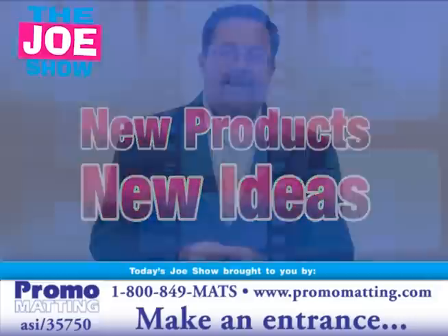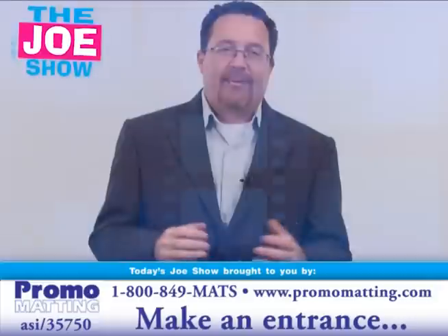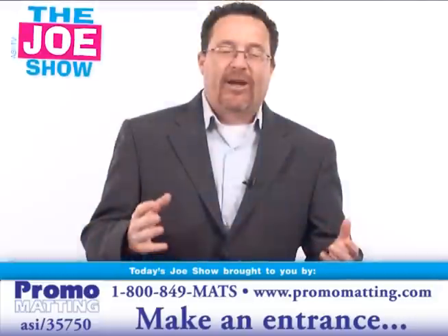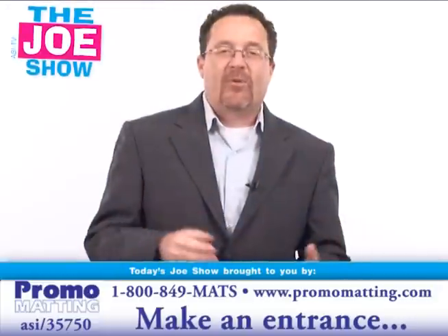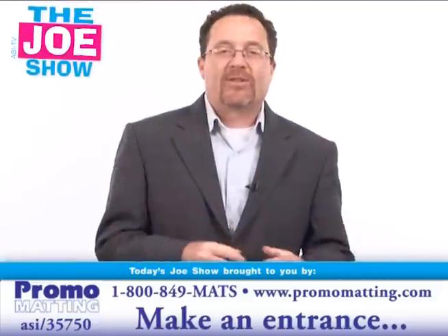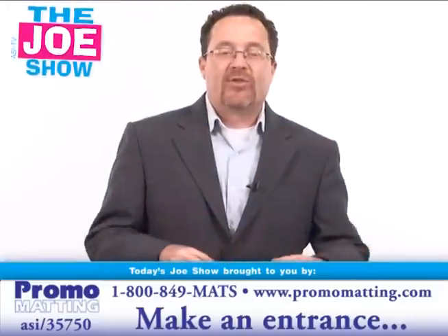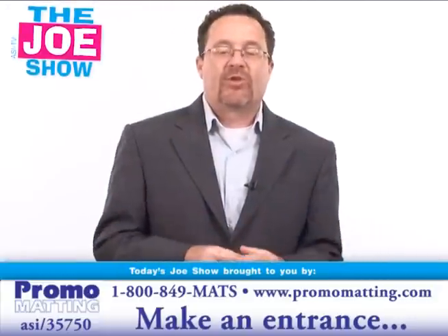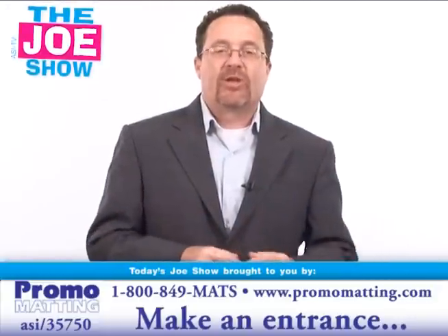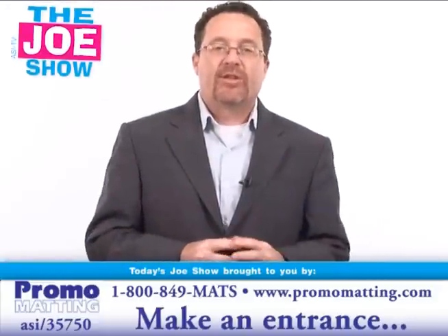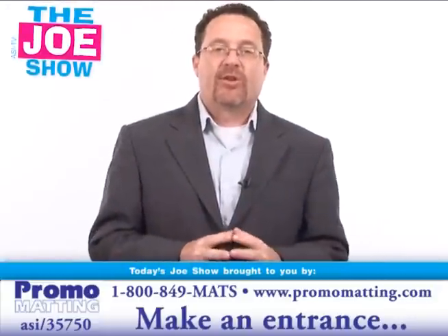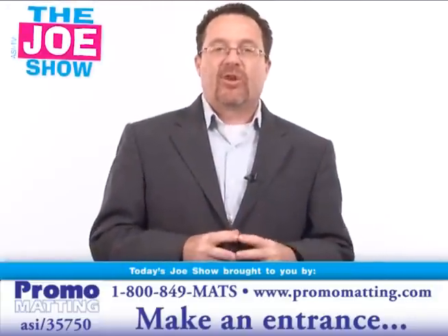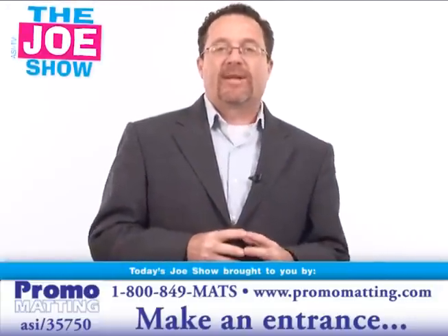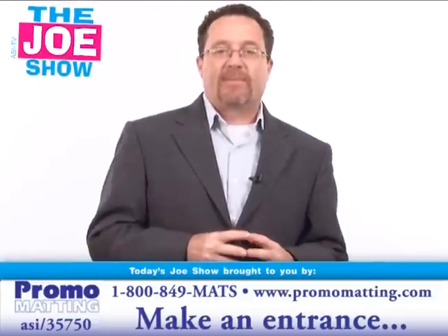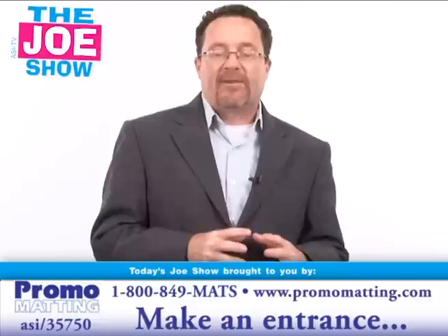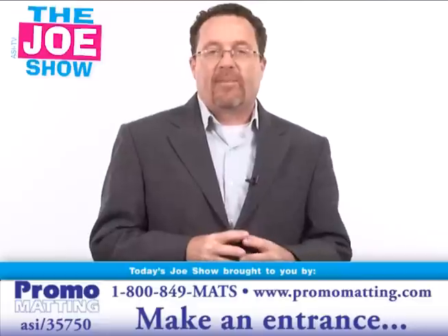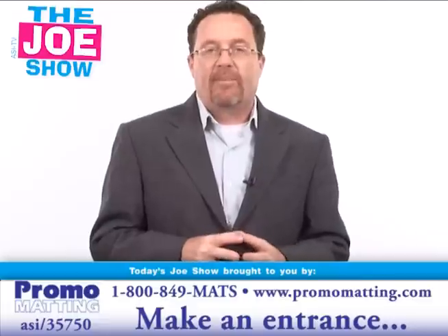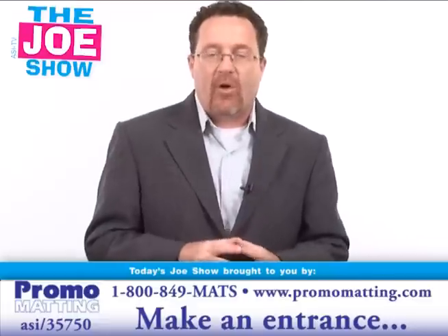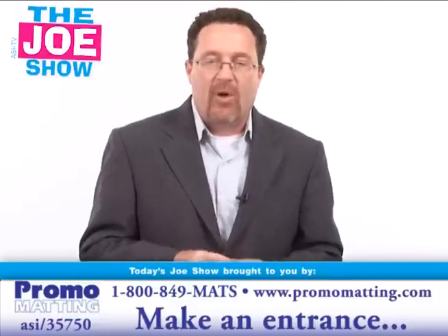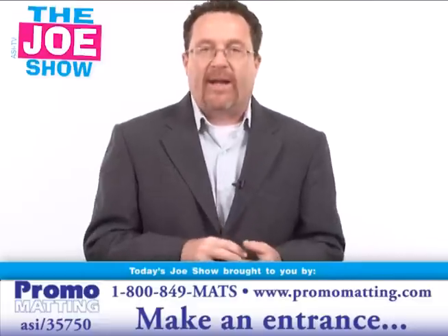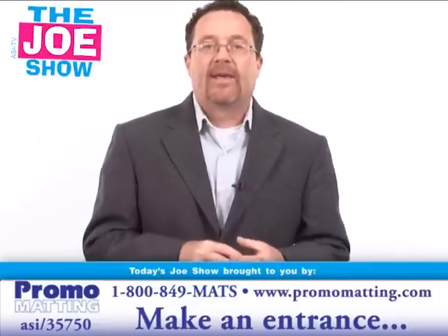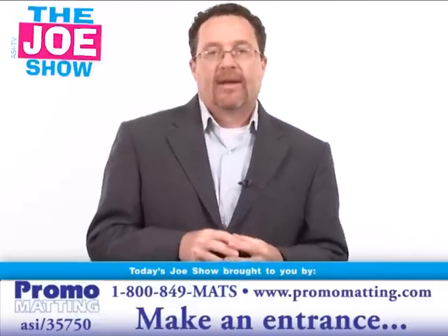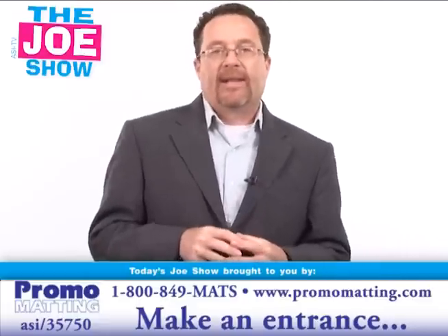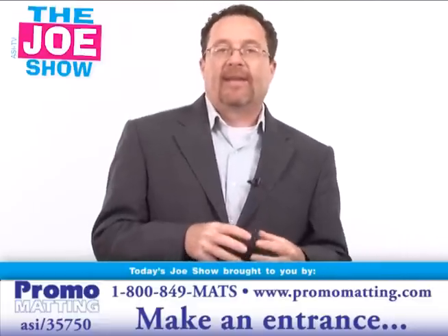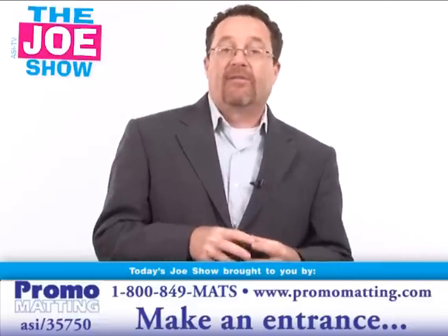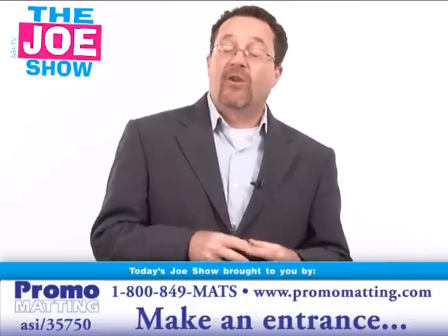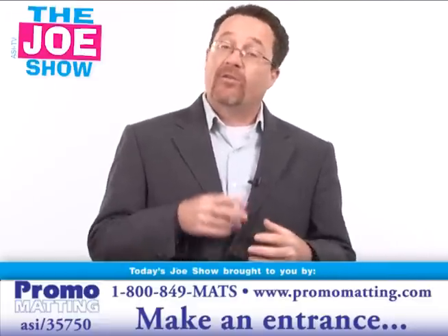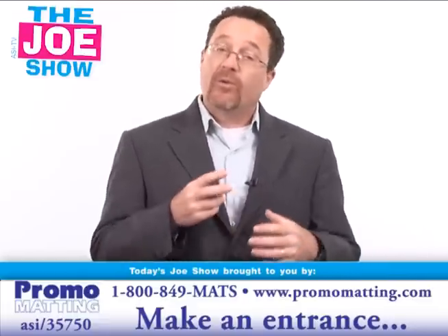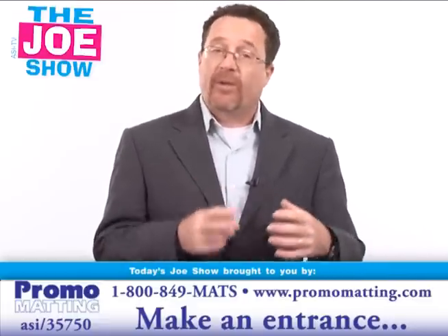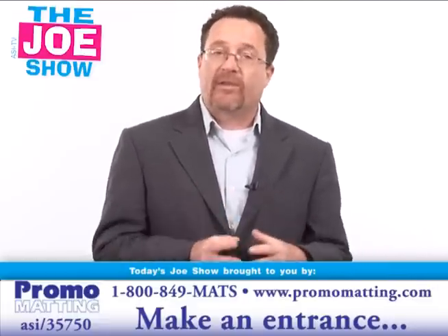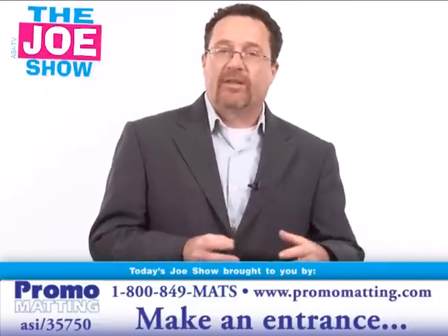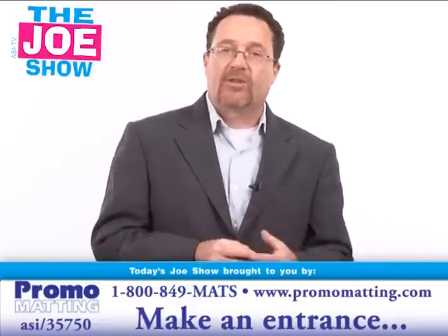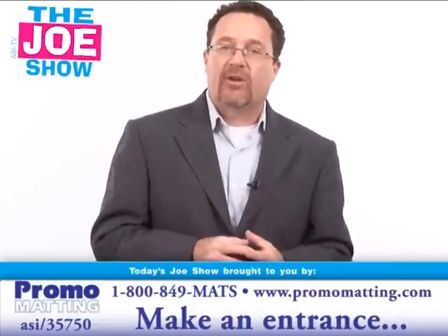Hi, I'm Joe Haley. You're watching The Joe Show. Today's Joe Show is sponsored by Promomaddy. And at the end of the video, I have two other products I'd like to show you.